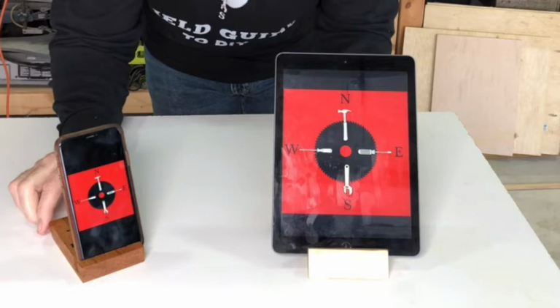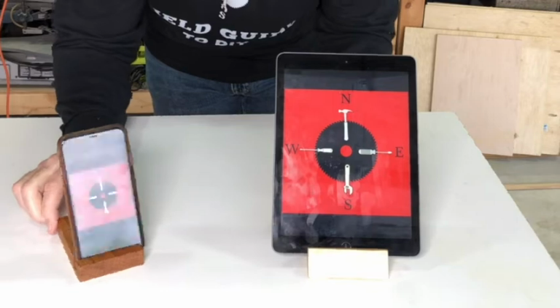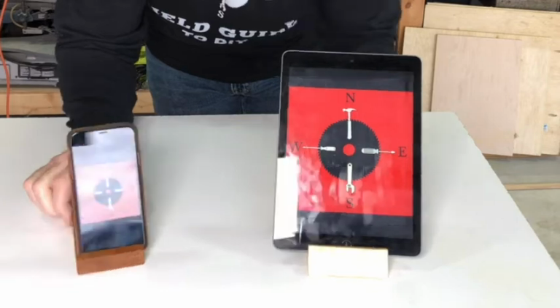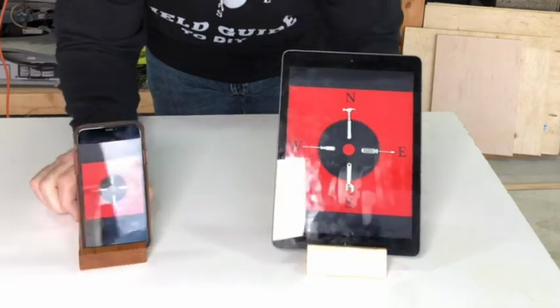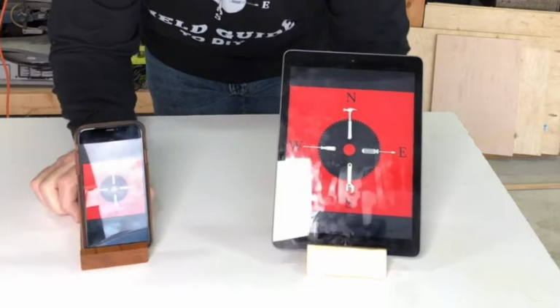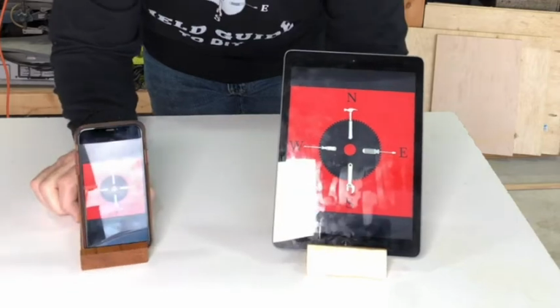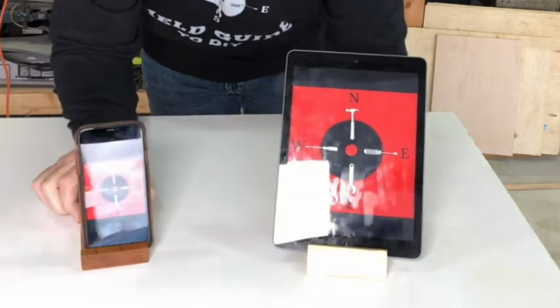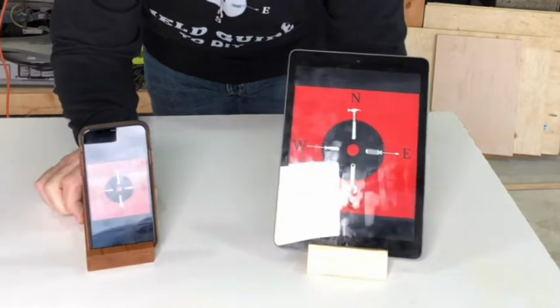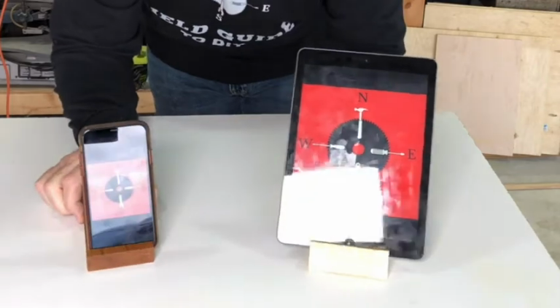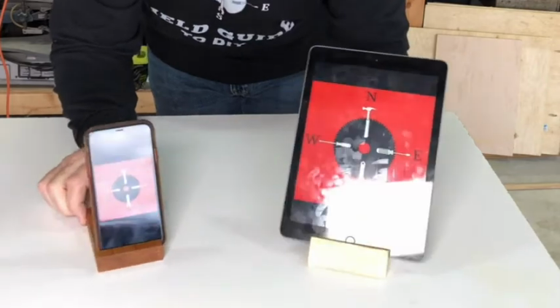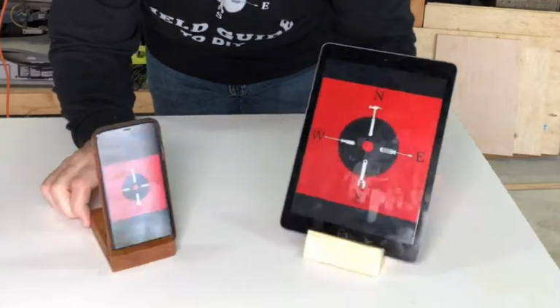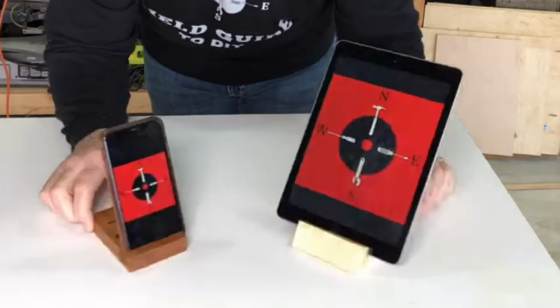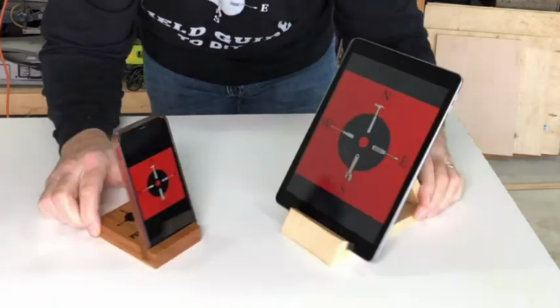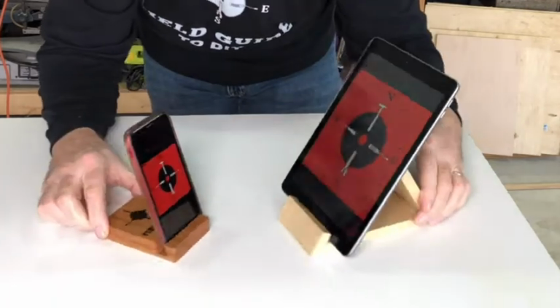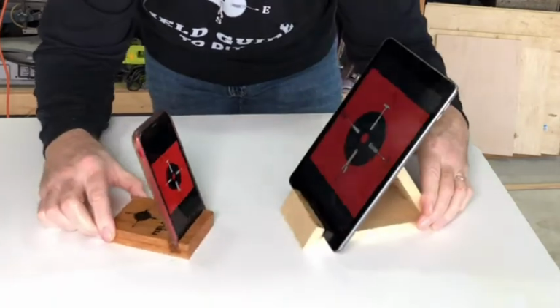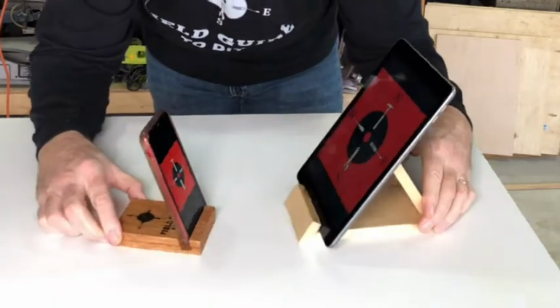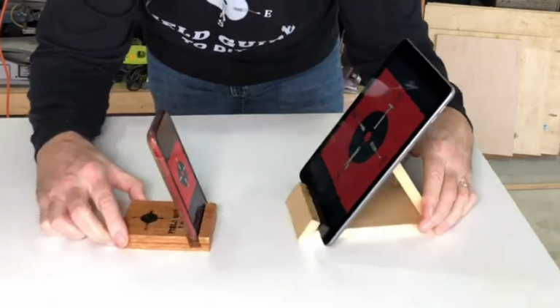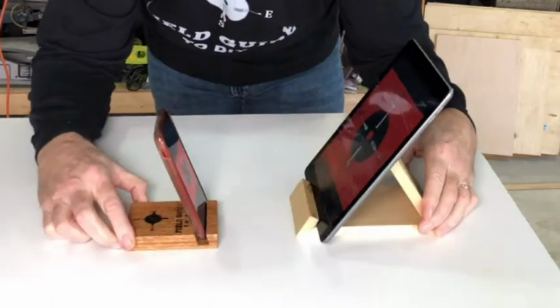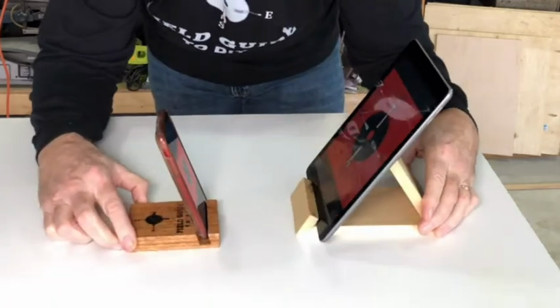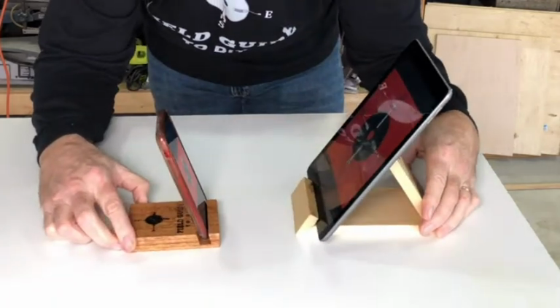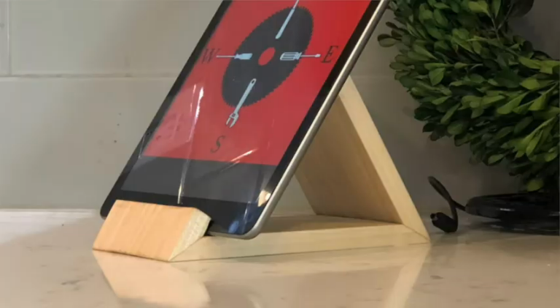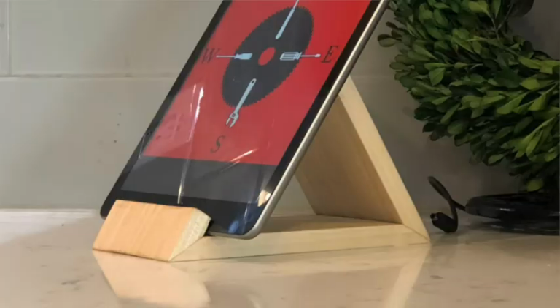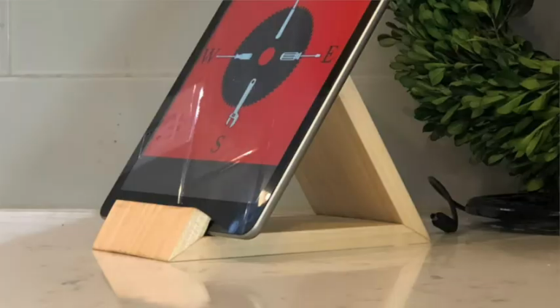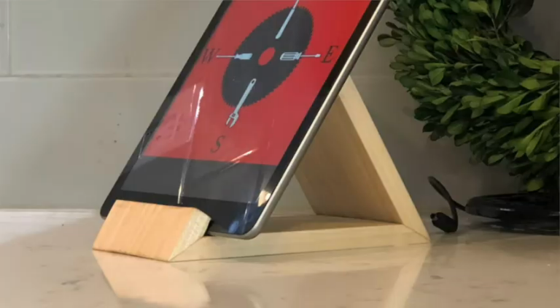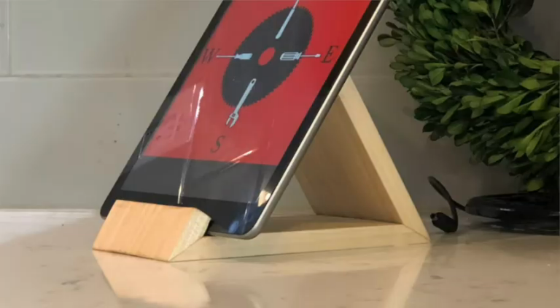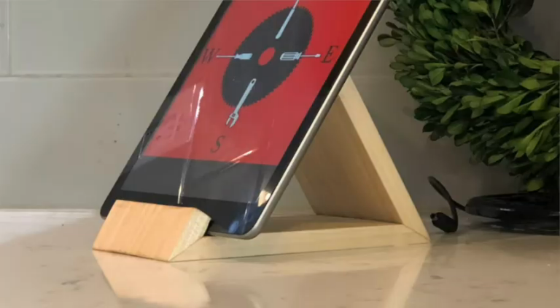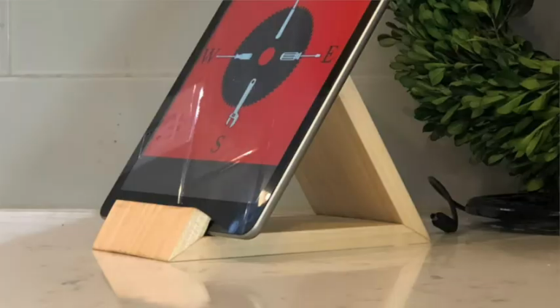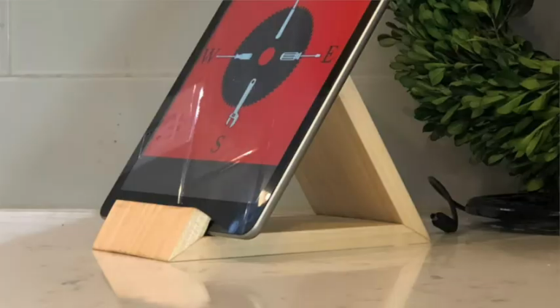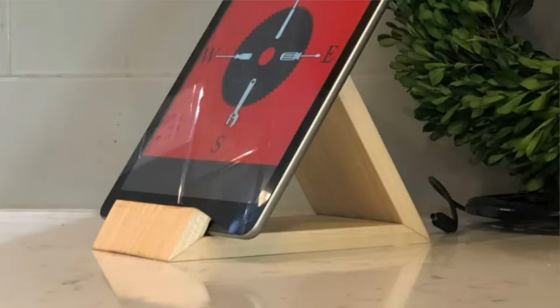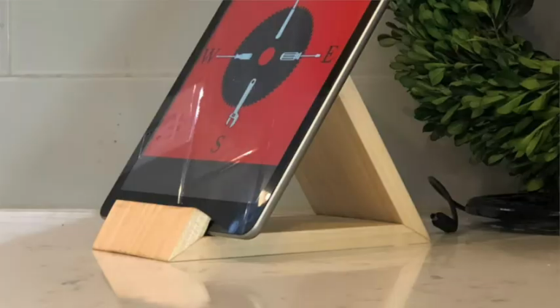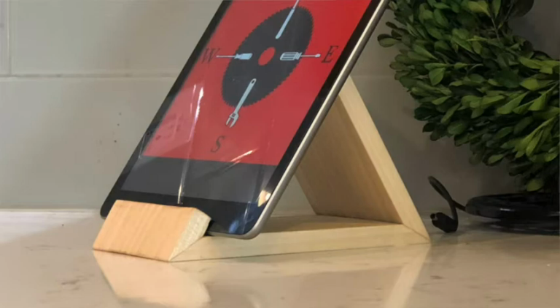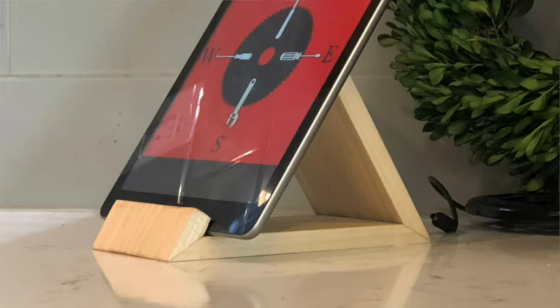In this video I'm going to show you step by step how to make this wooden iPad or tablet stand. Let's dive in.